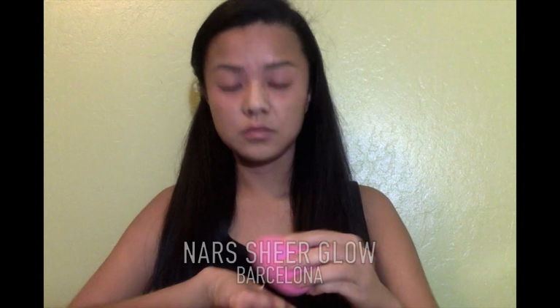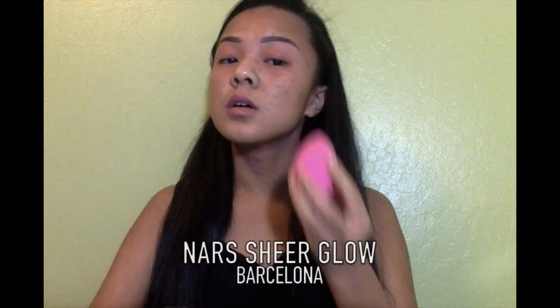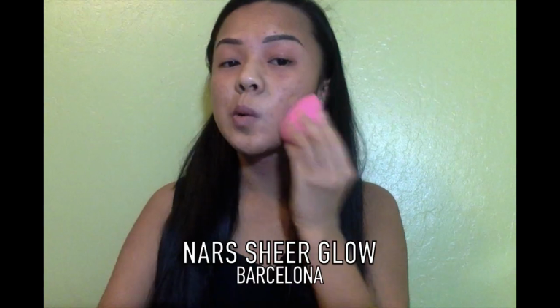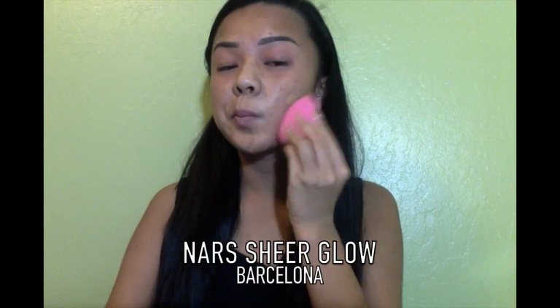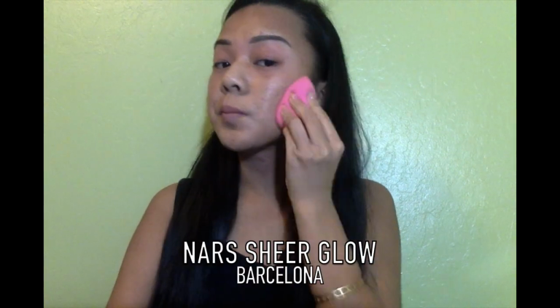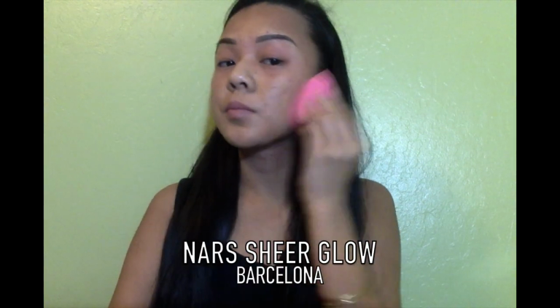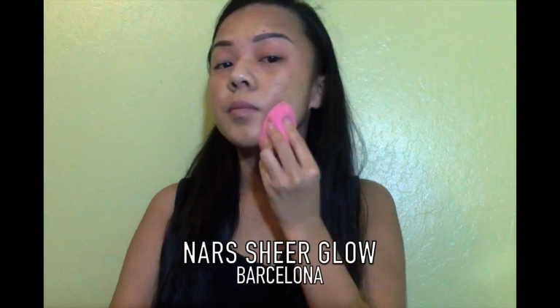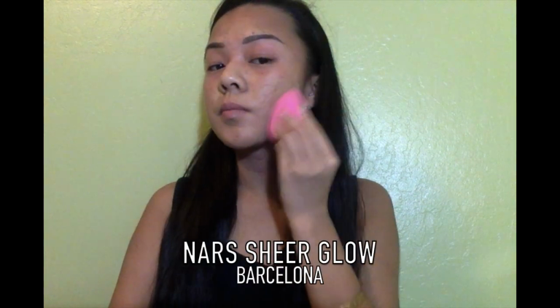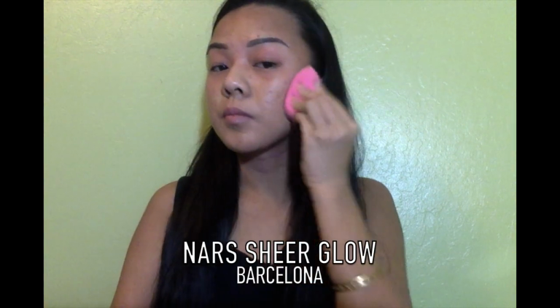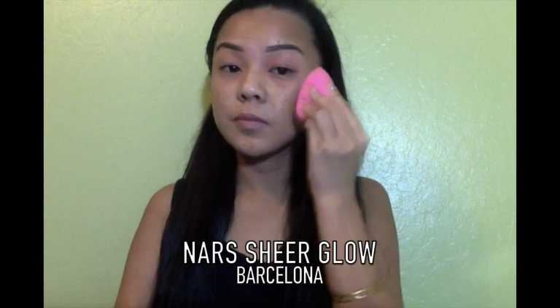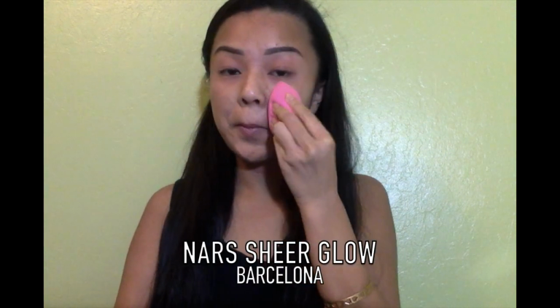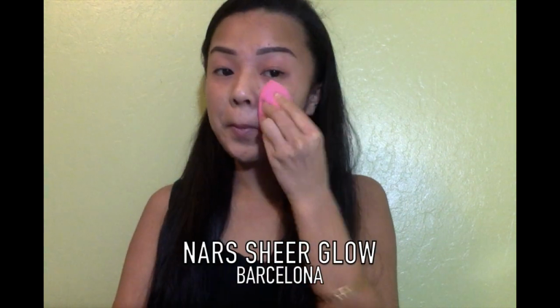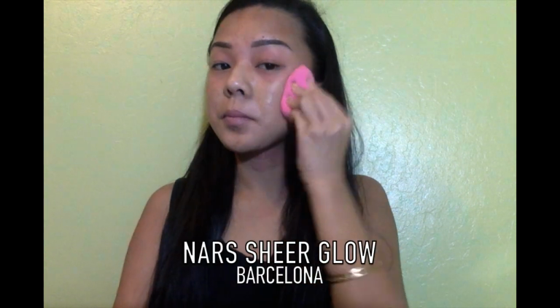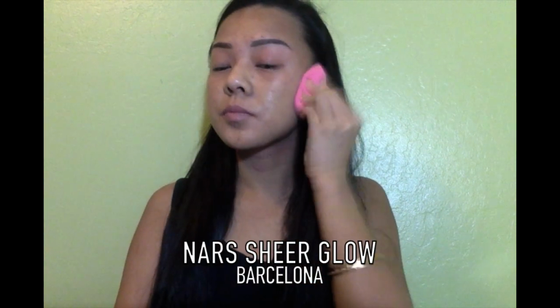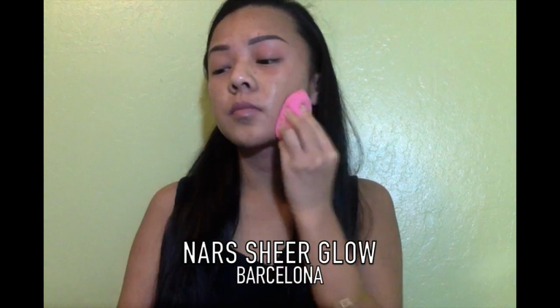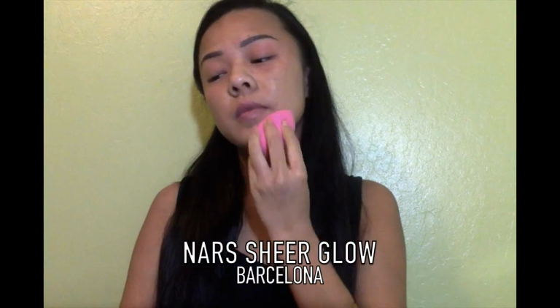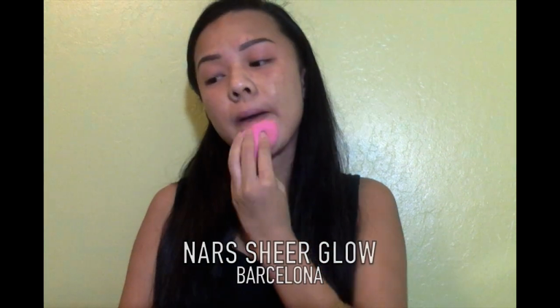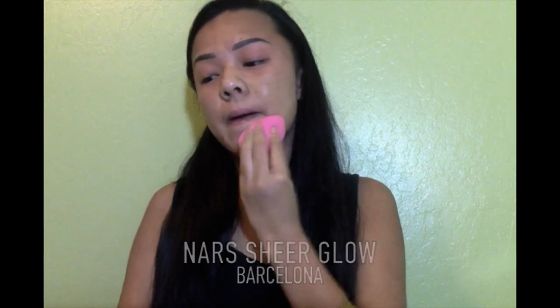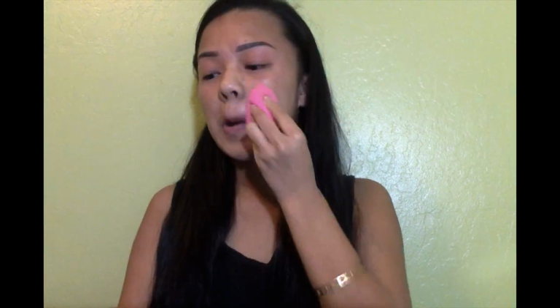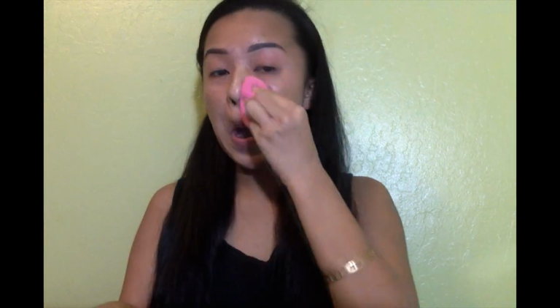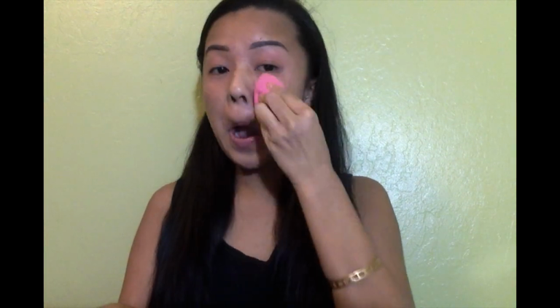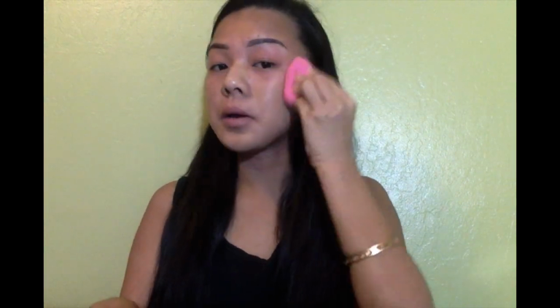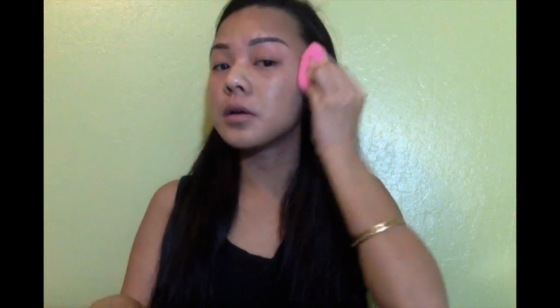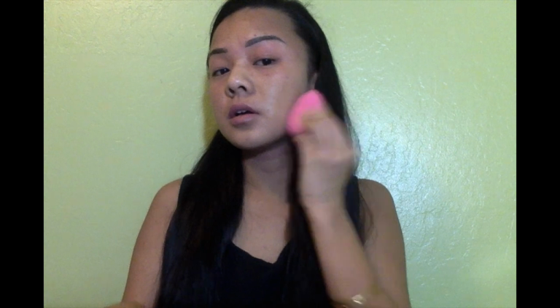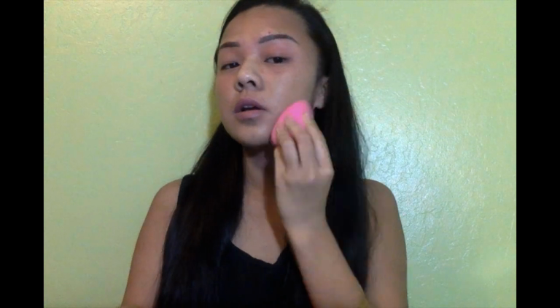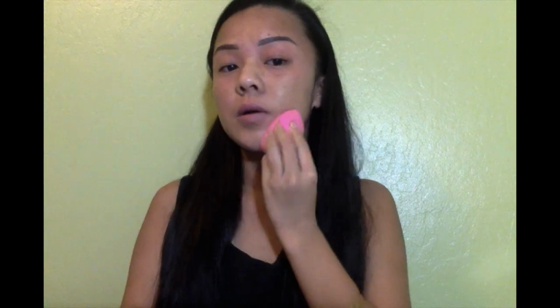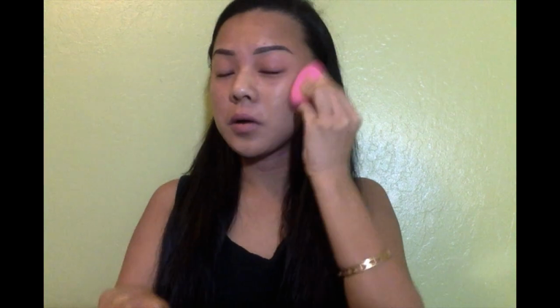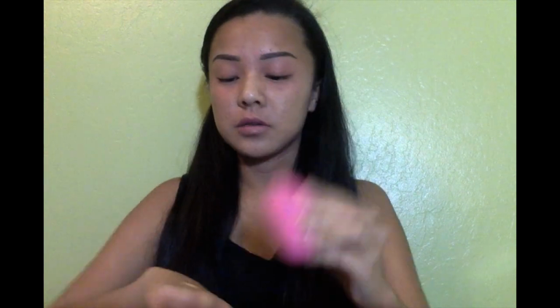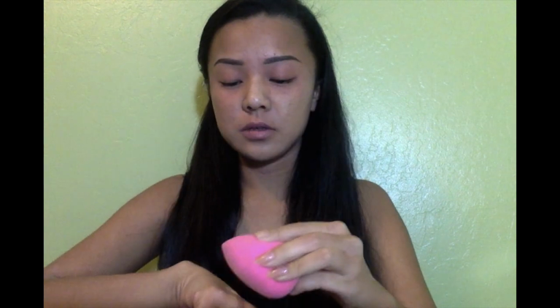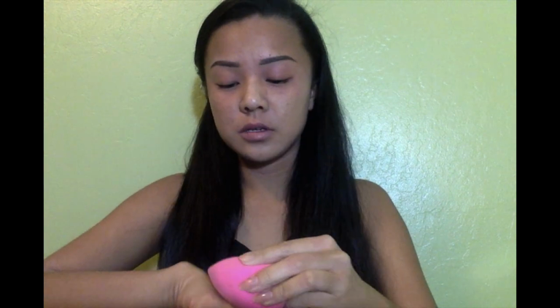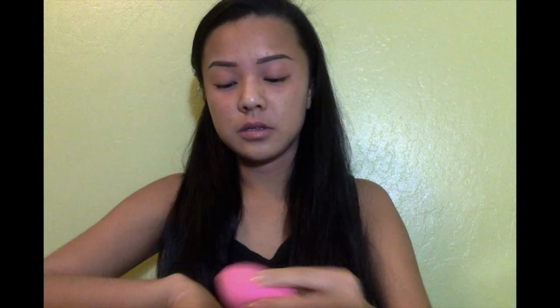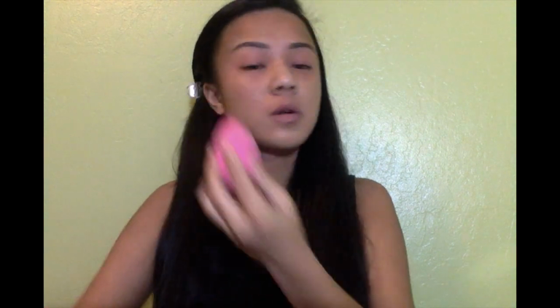So for this look, I was aiming towards having dewy skin, and to achieve that, I'm using my Nars Sheer Glow and blending that out with a Beauty Blender.